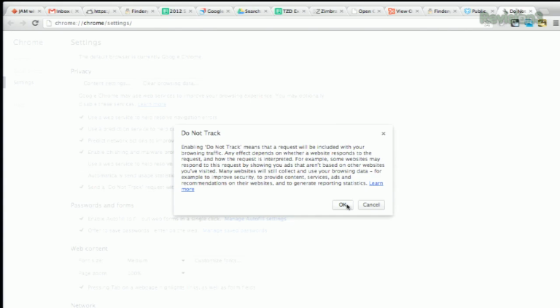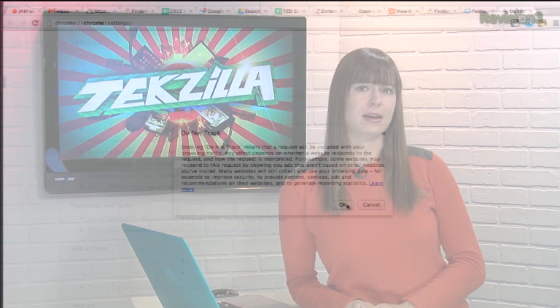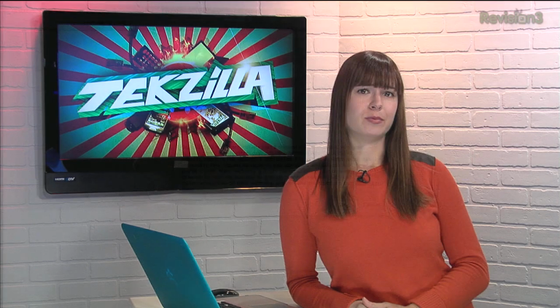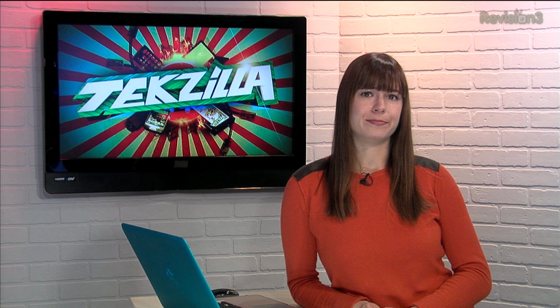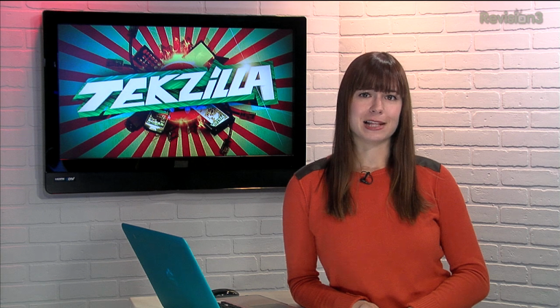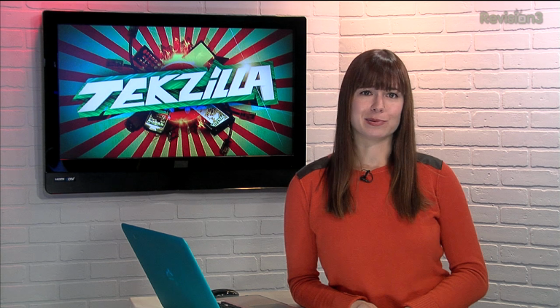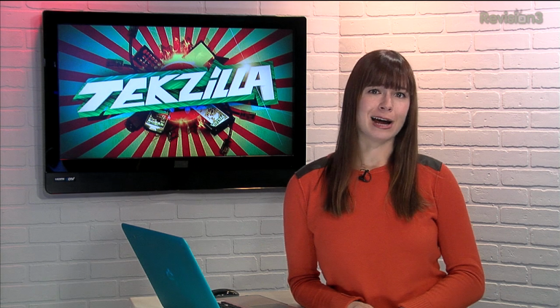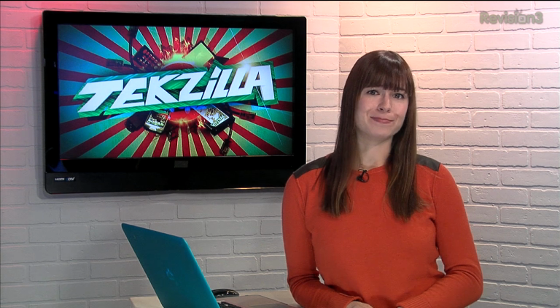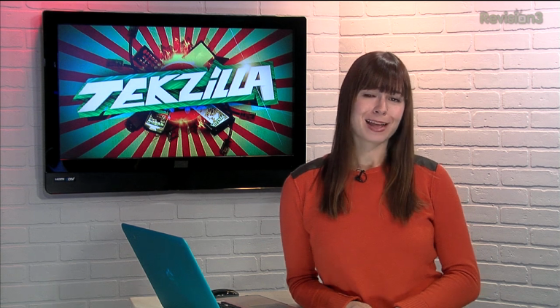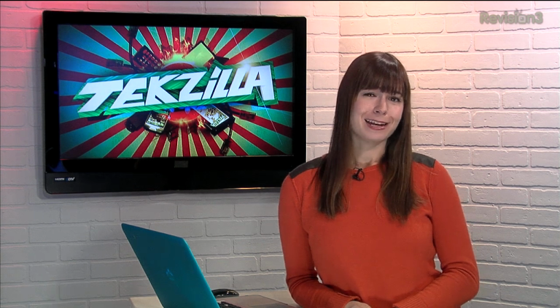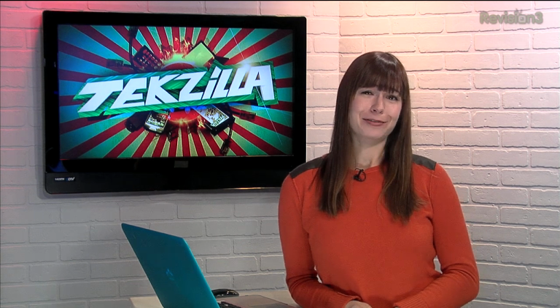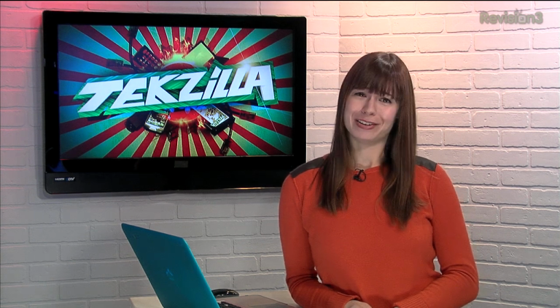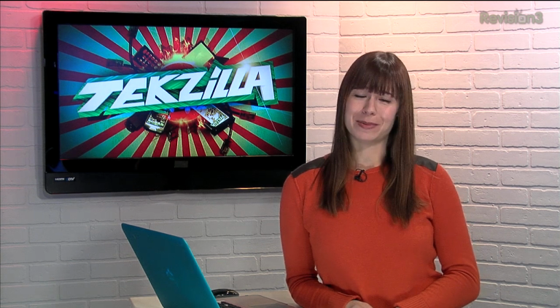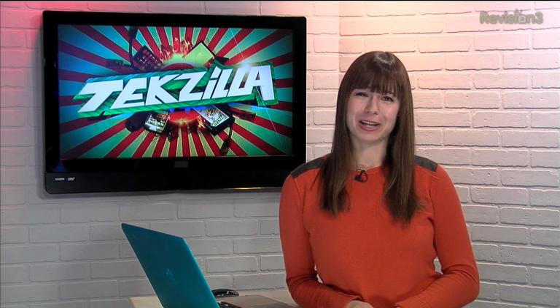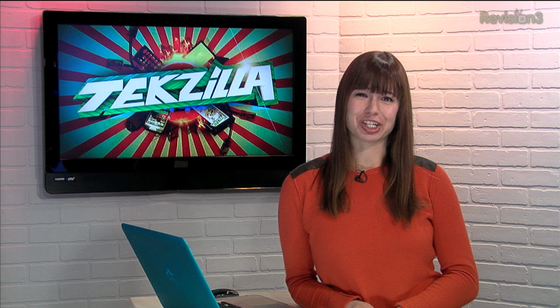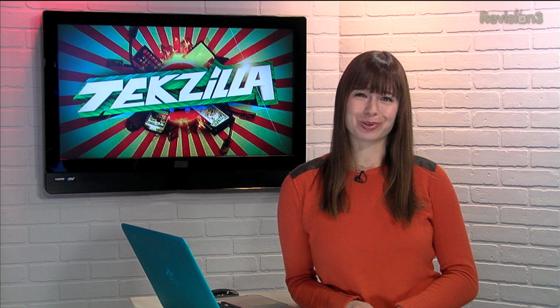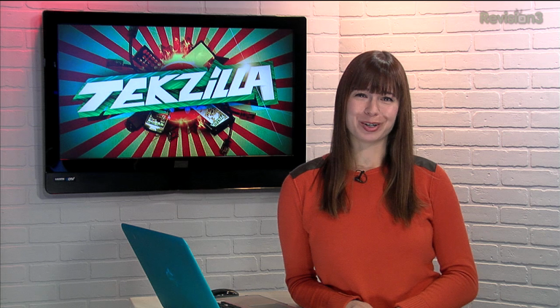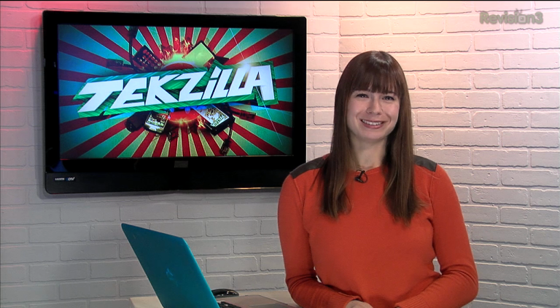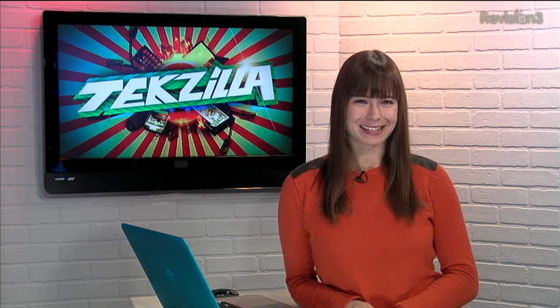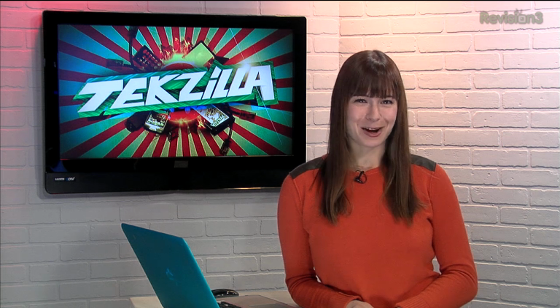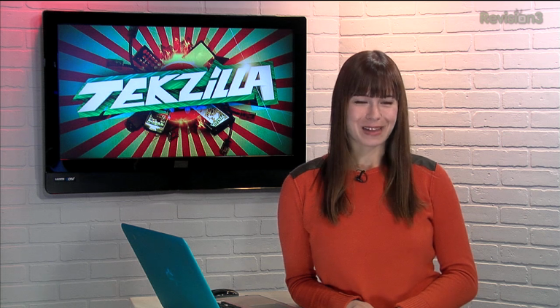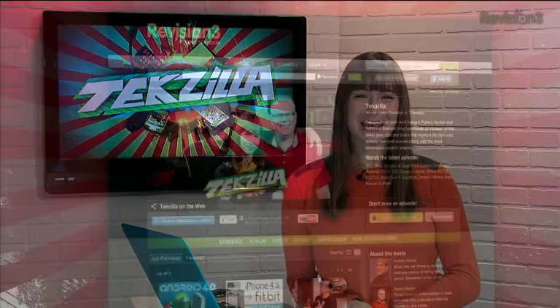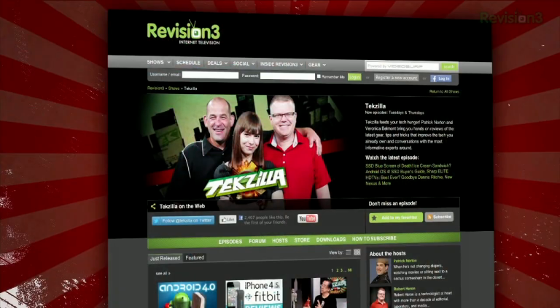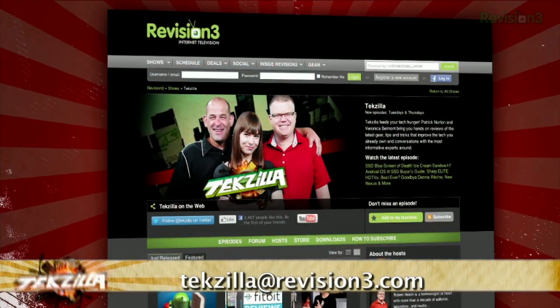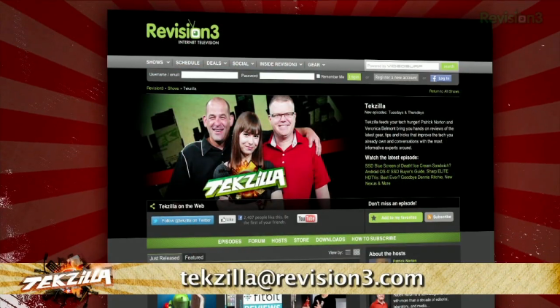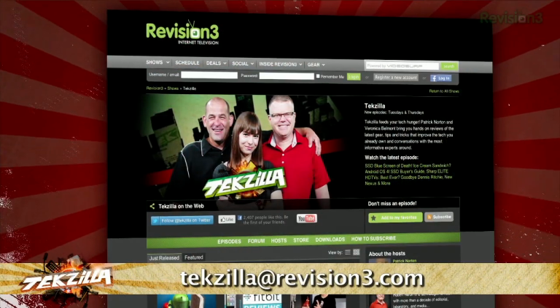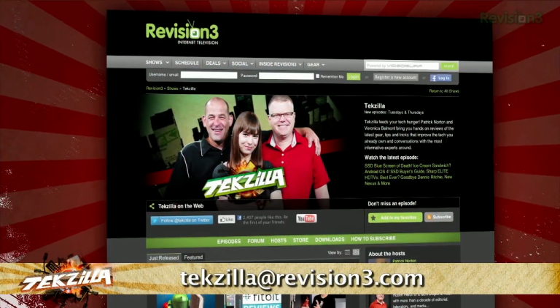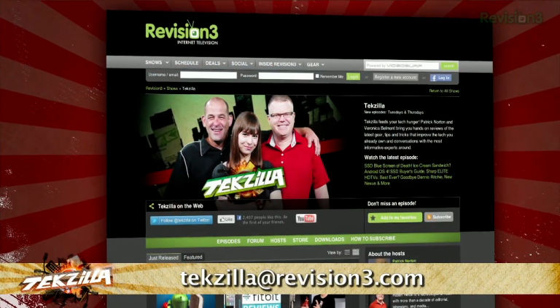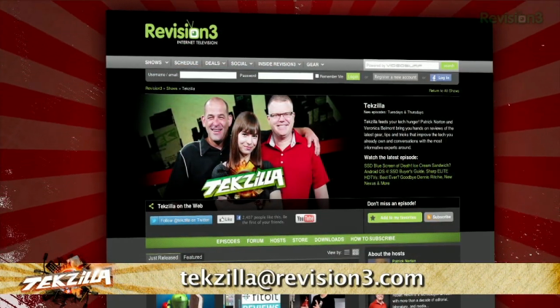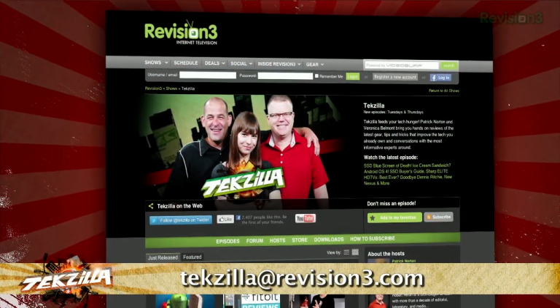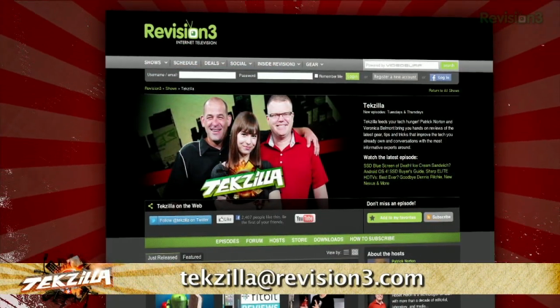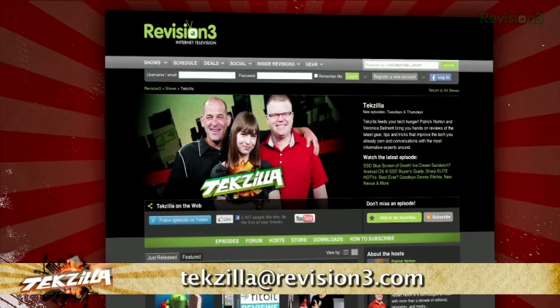Okay, well, at least we tried. Now, if you have a tip that you'd like to share with the world, let us know. Email us at techzilla@revision3.com.